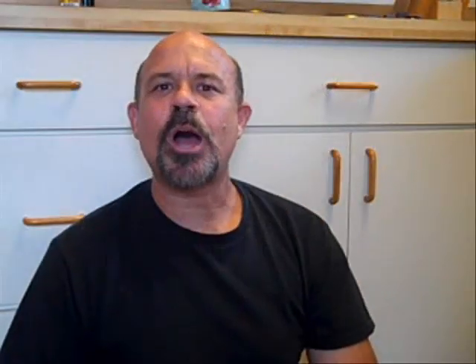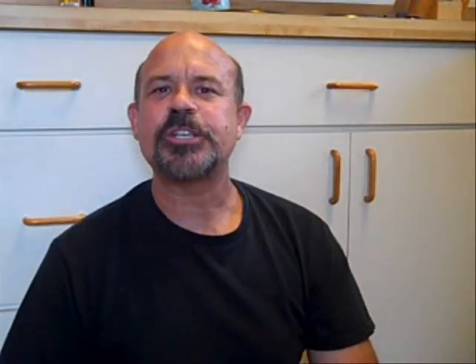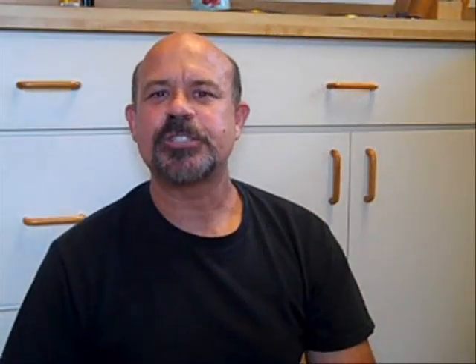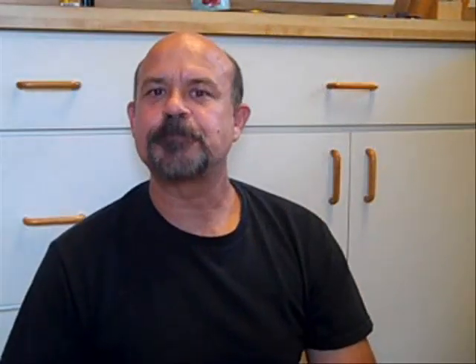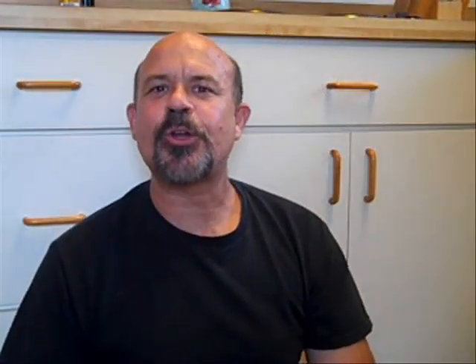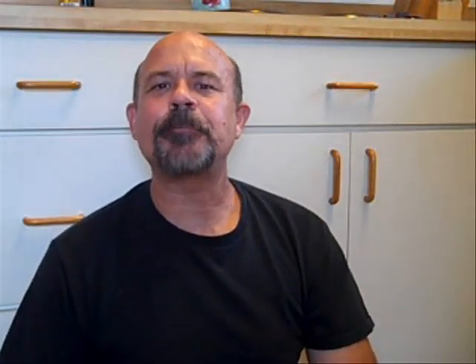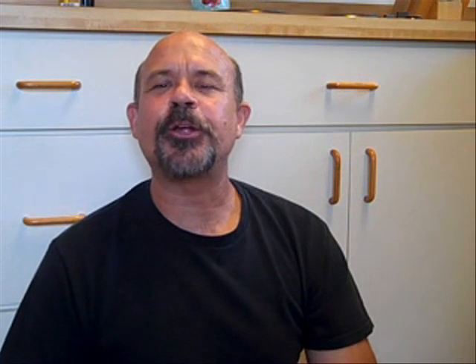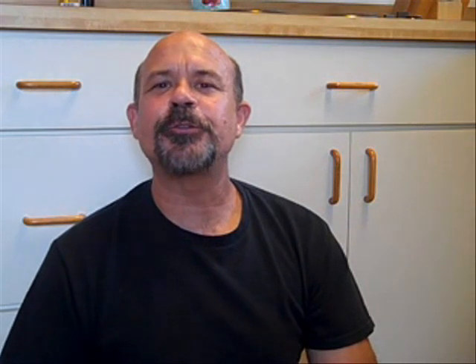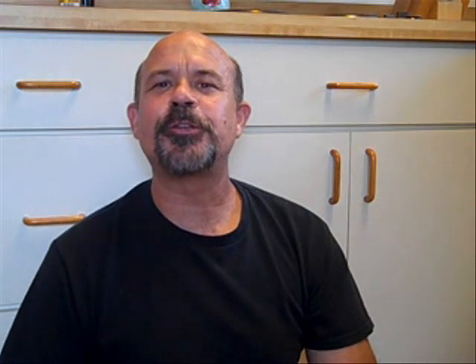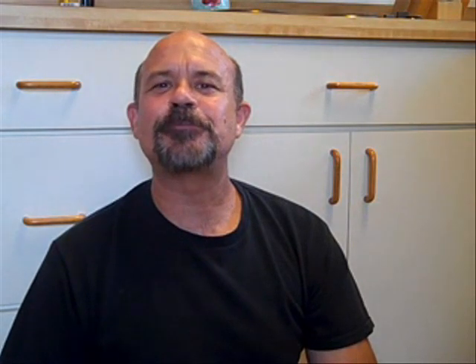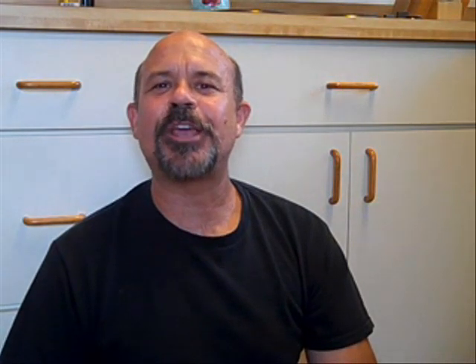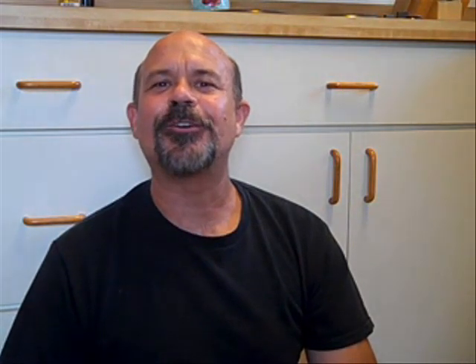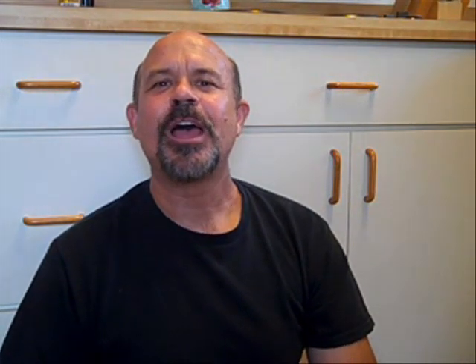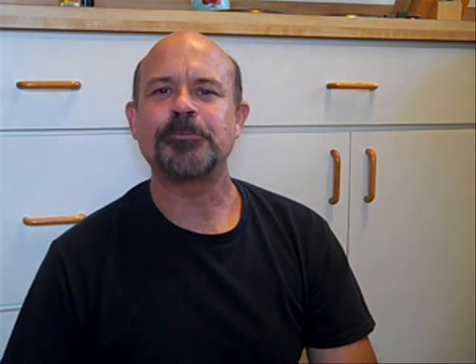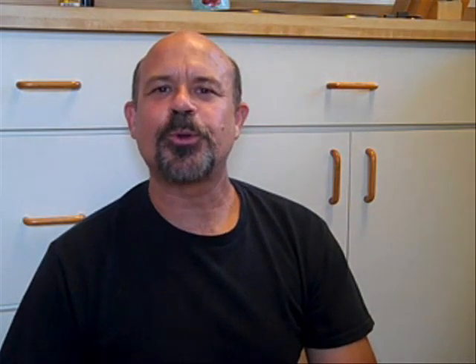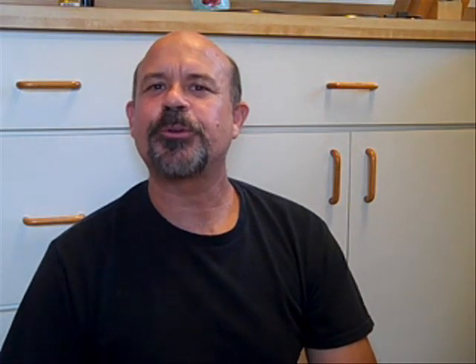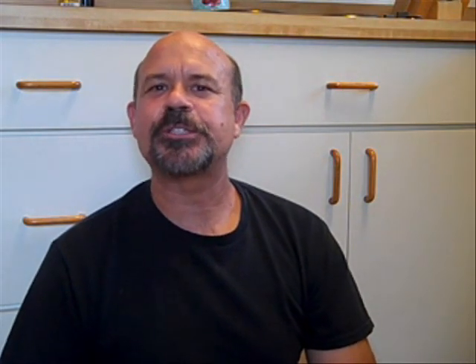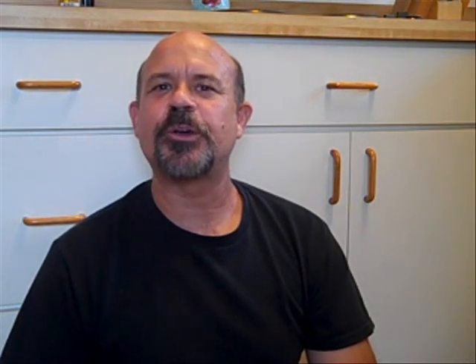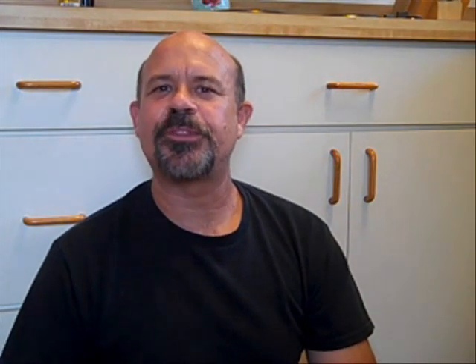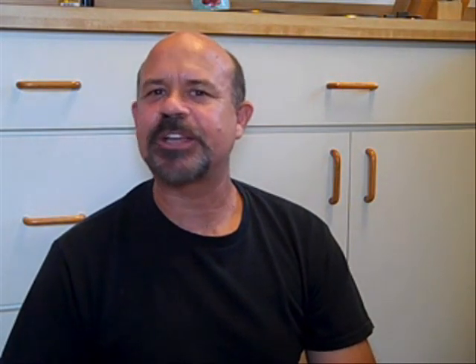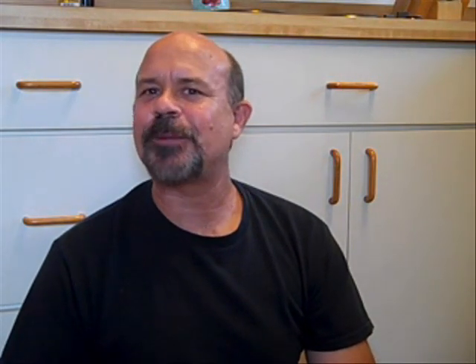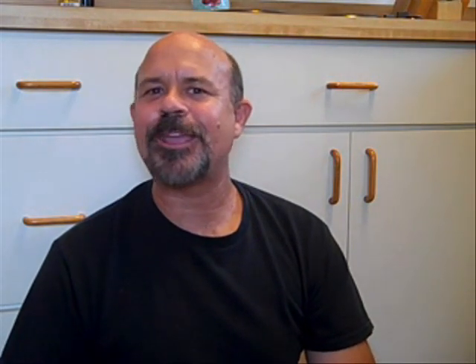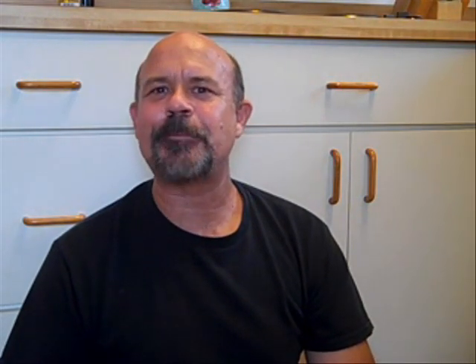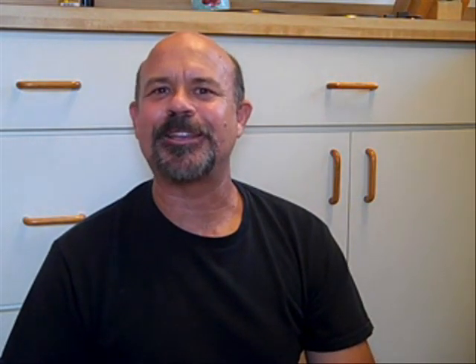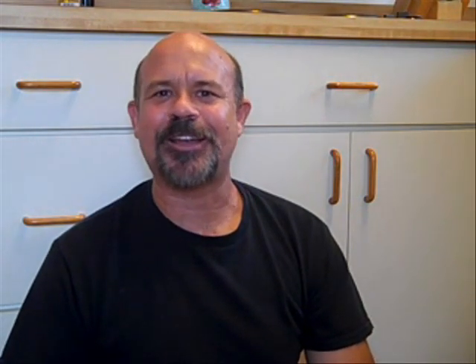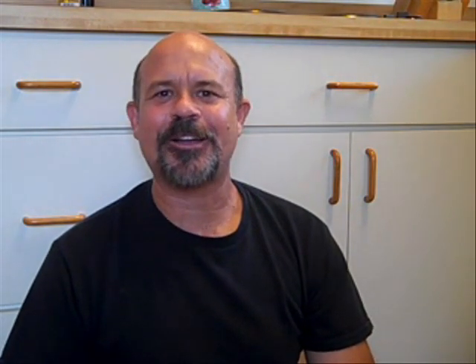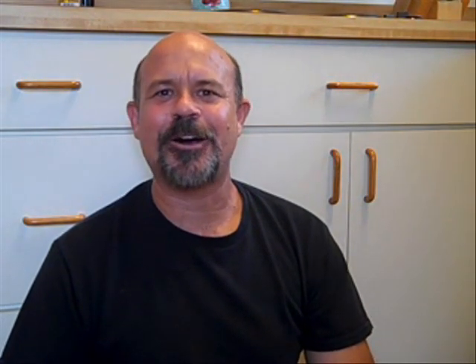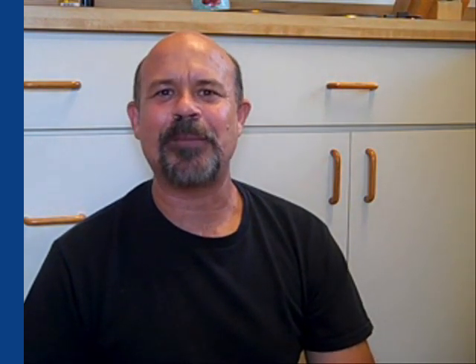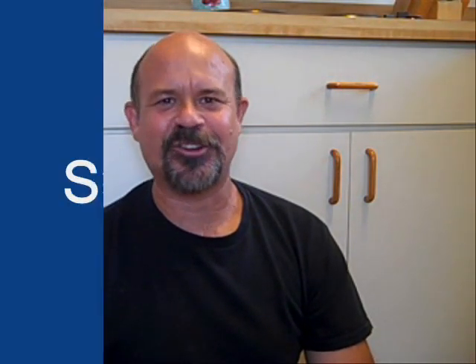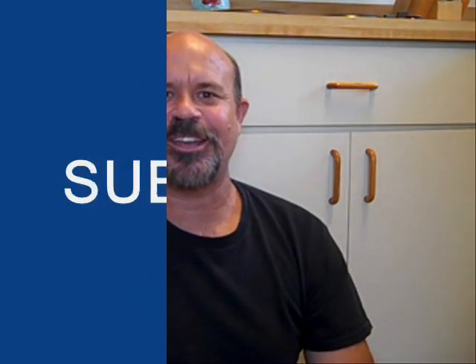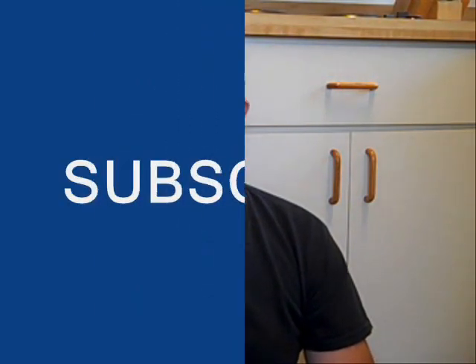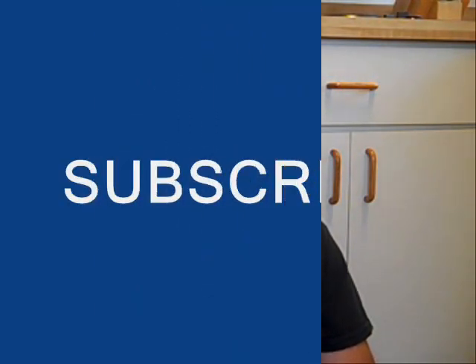Thanks for watching. Subscribe to our YouTube channel. I'm Jordy with FixMyCabinet.com. Have a great day.